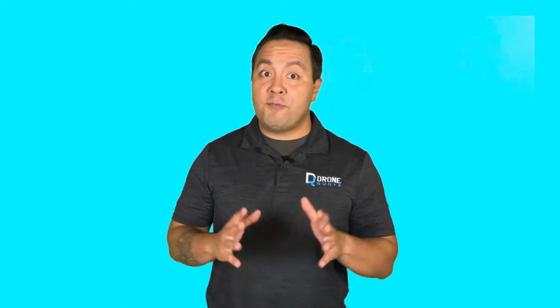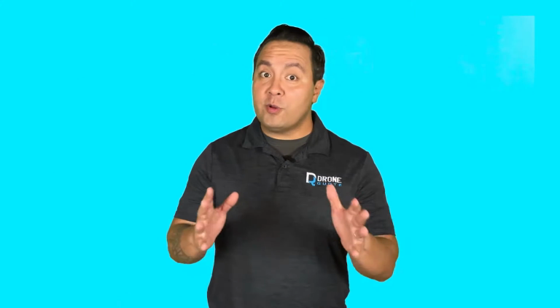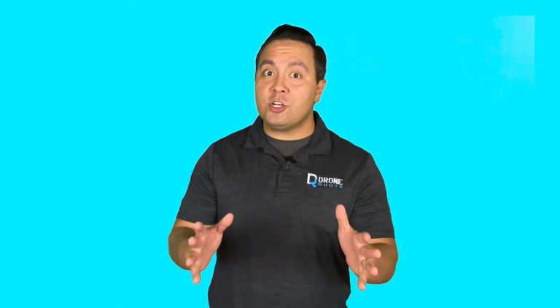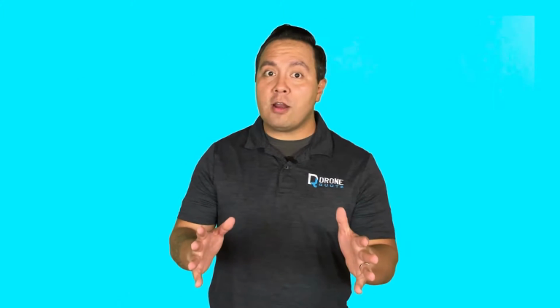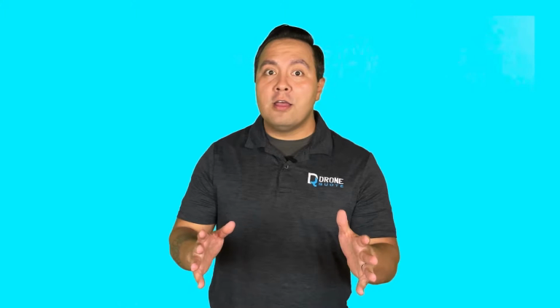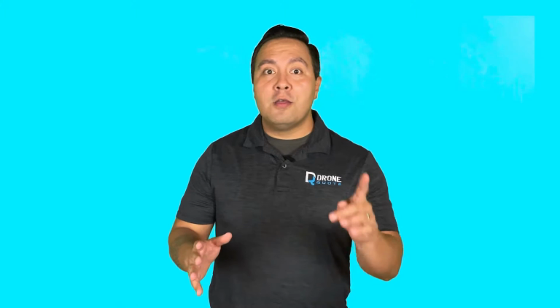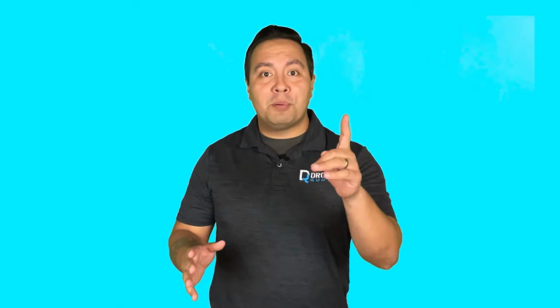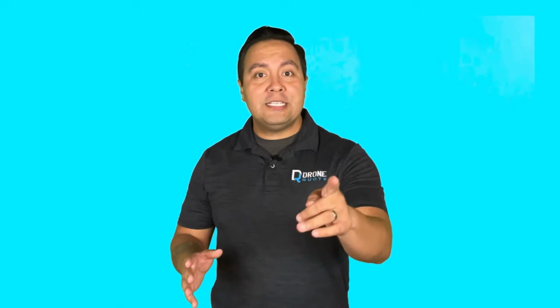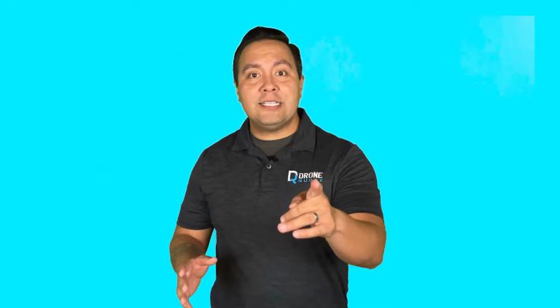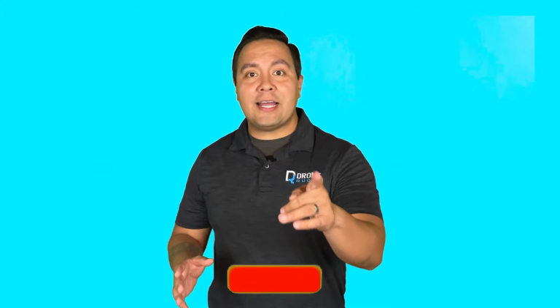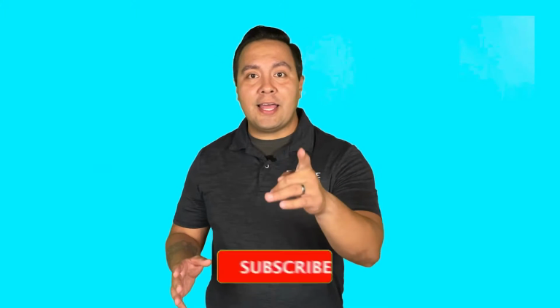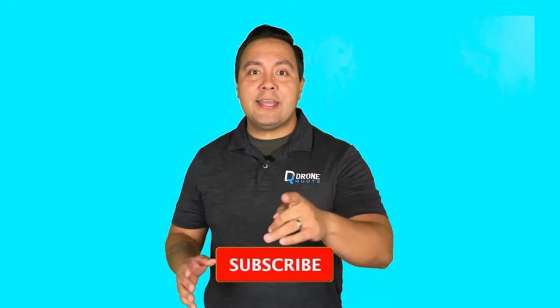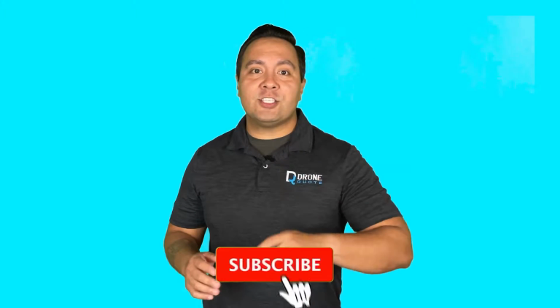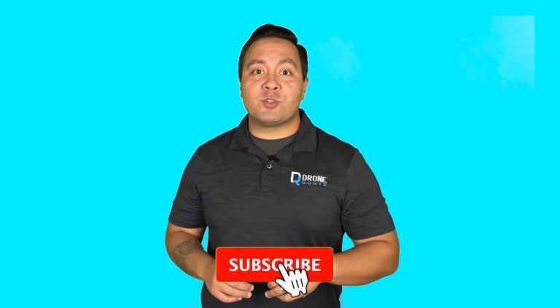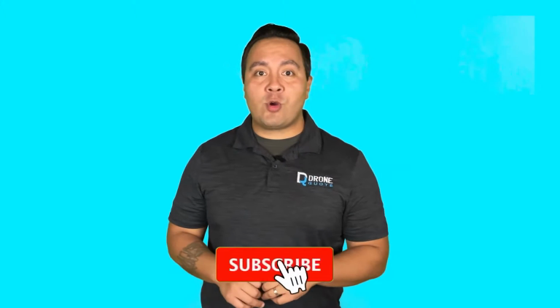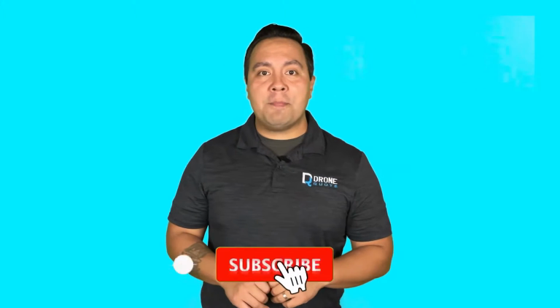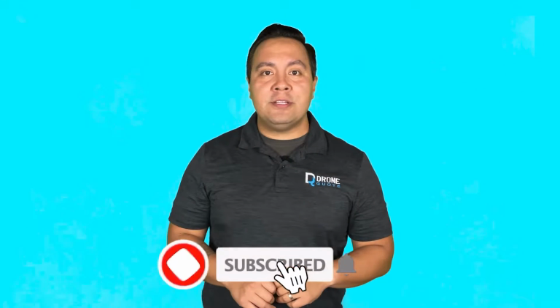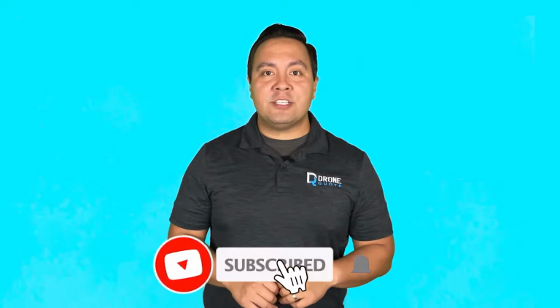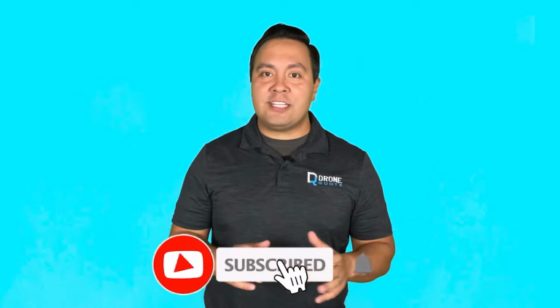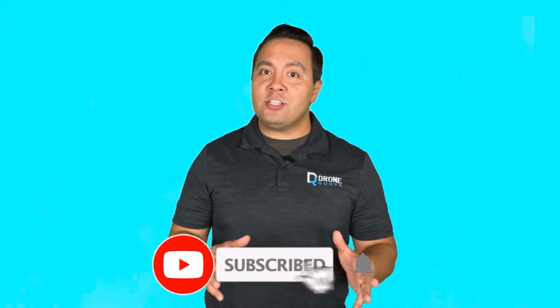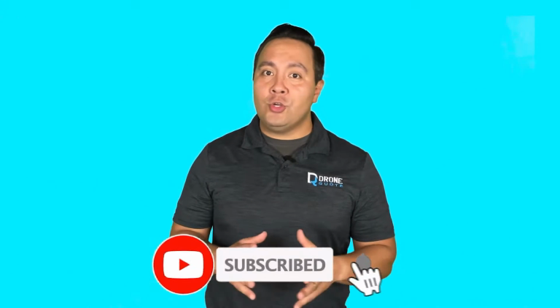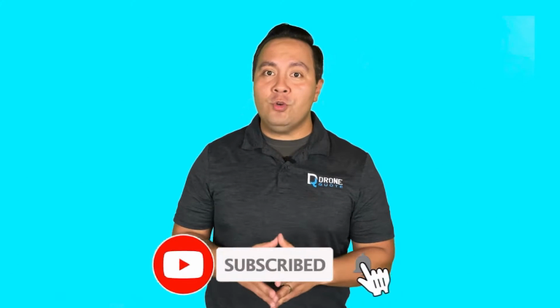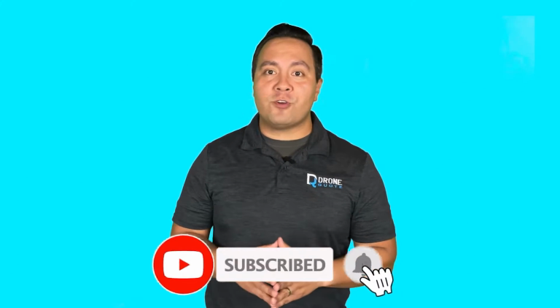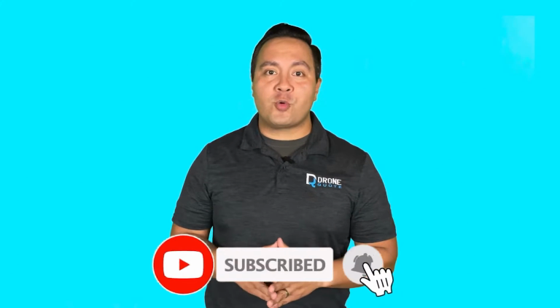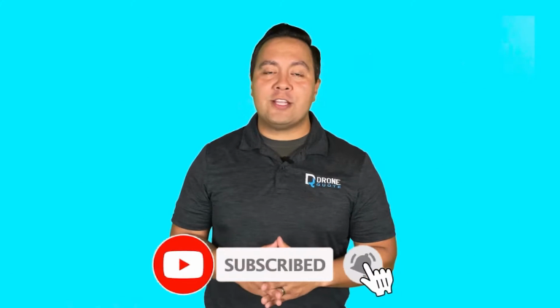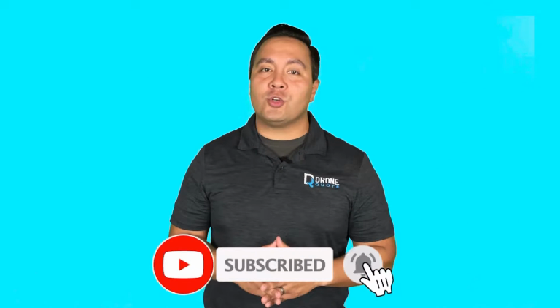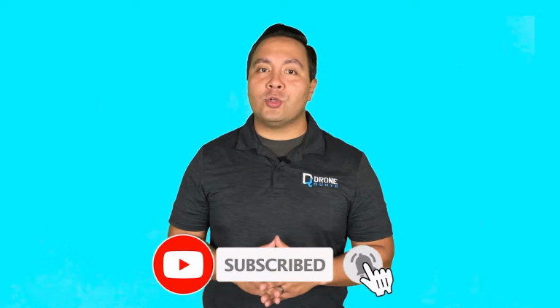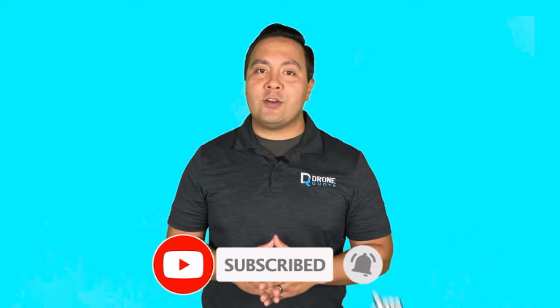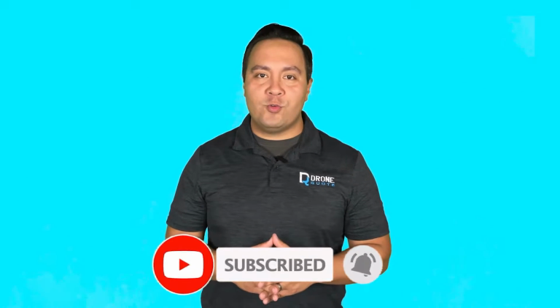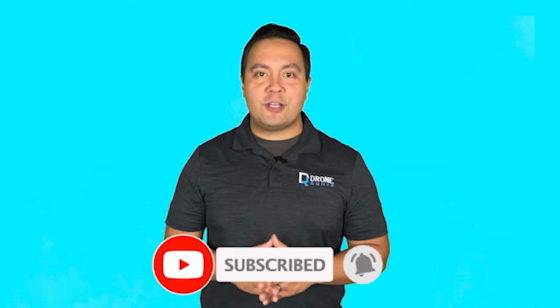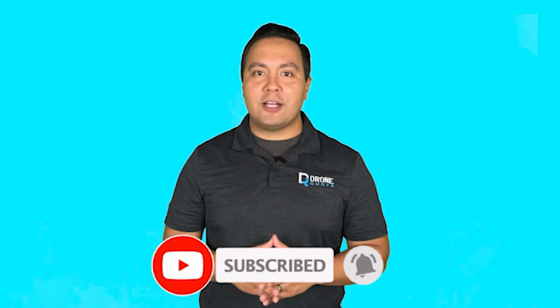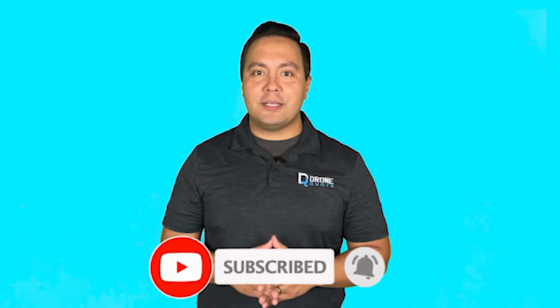Before we start, please hit that like and subscribe button to stay tuned for great solar and roofing content.